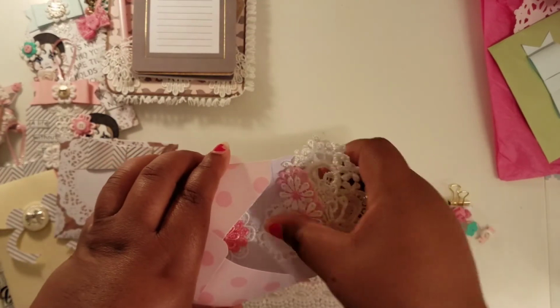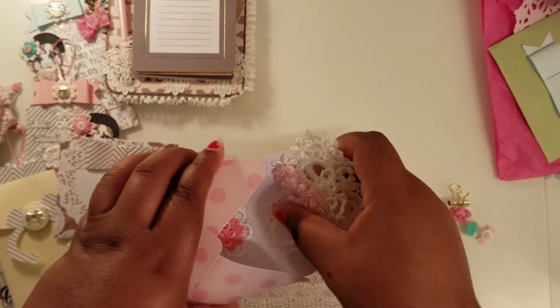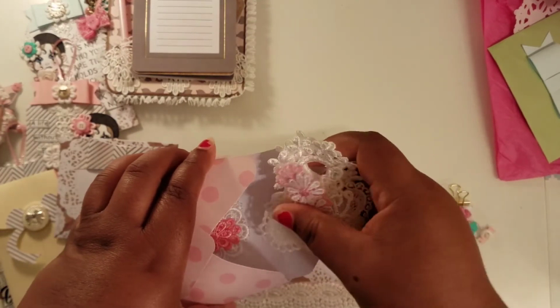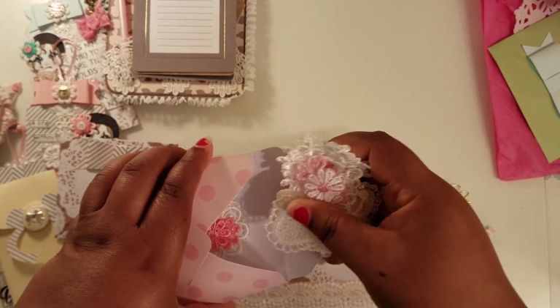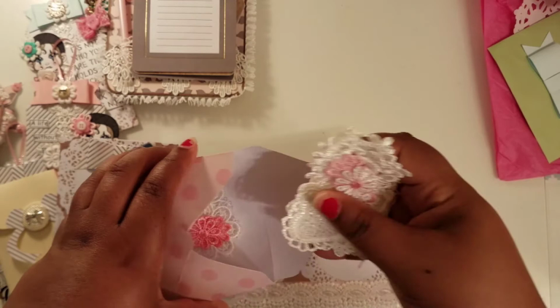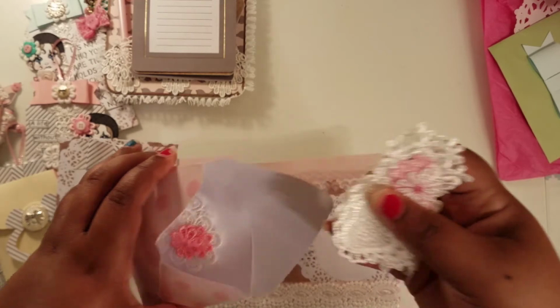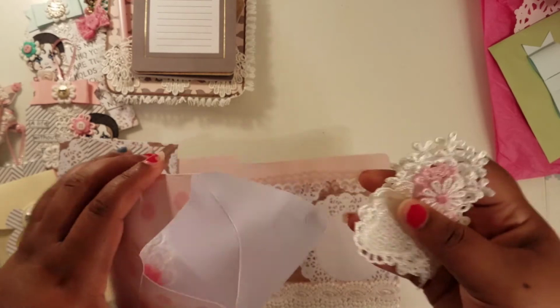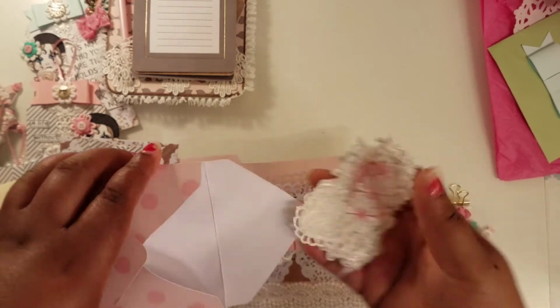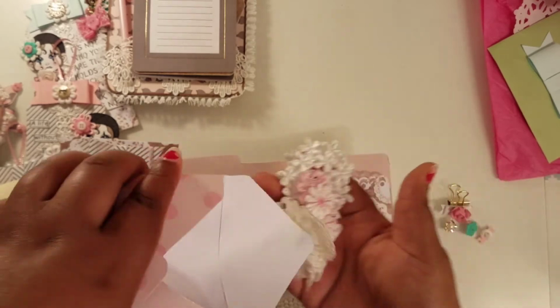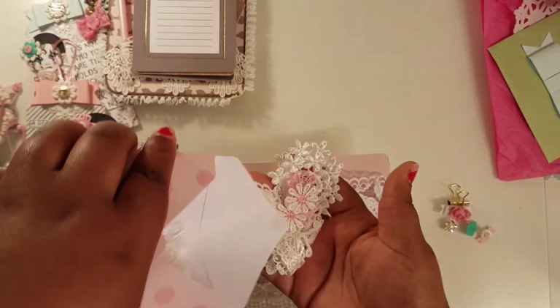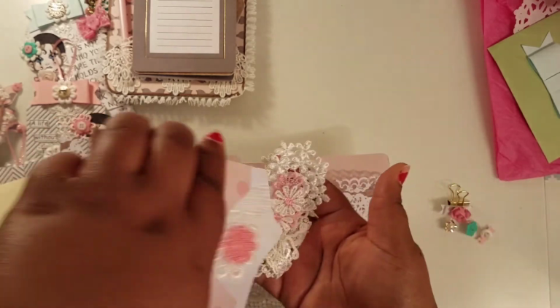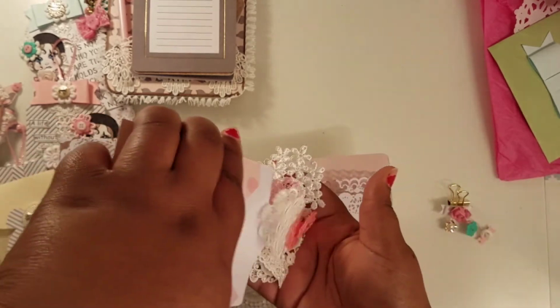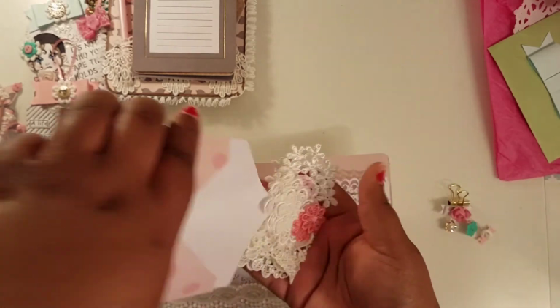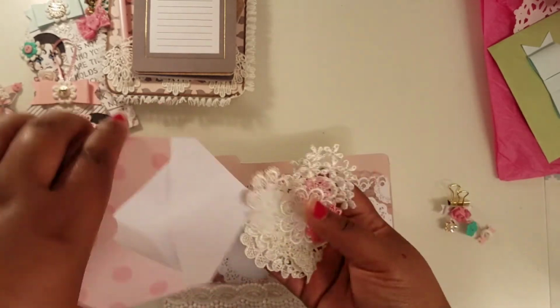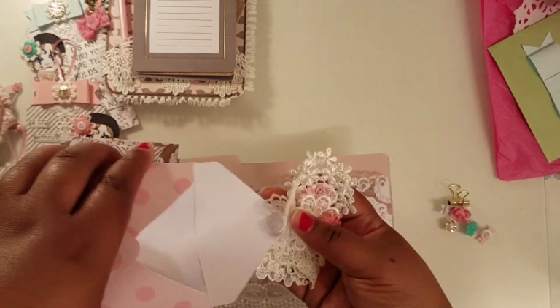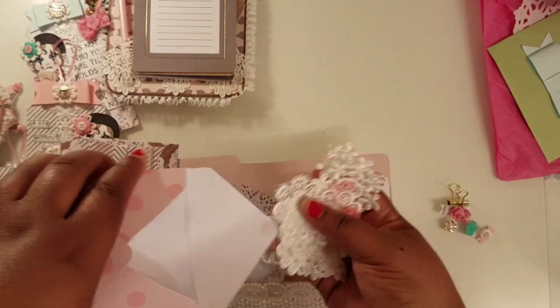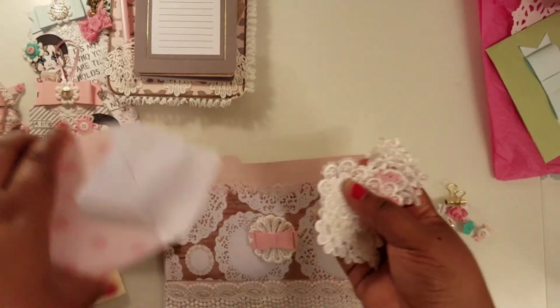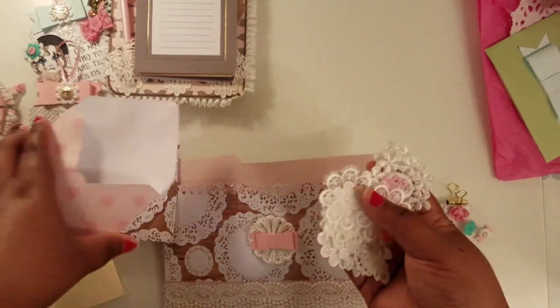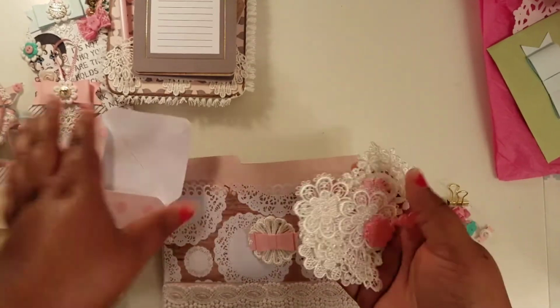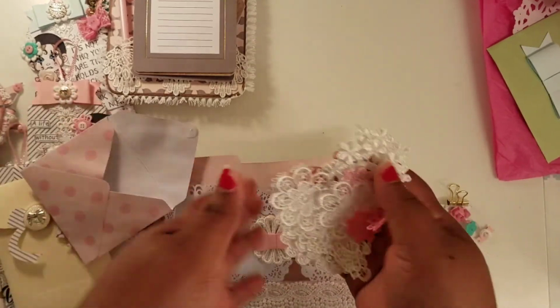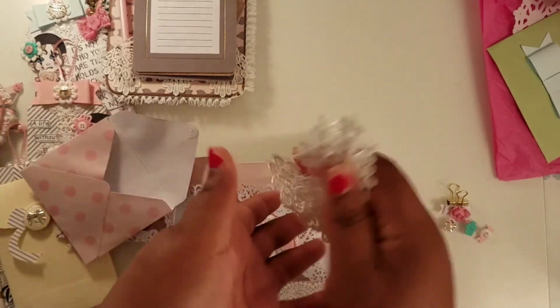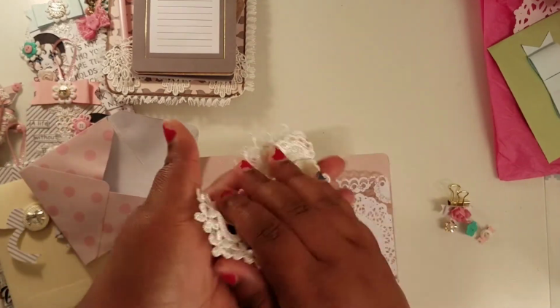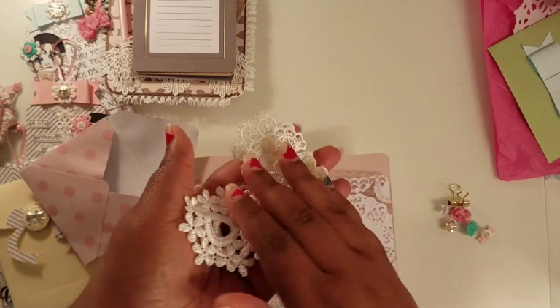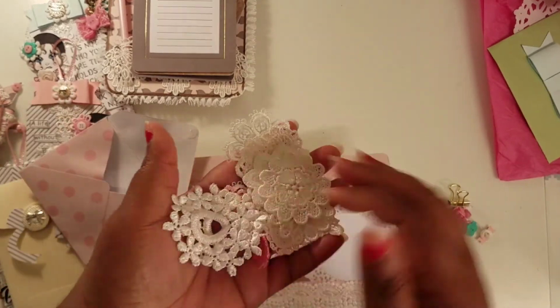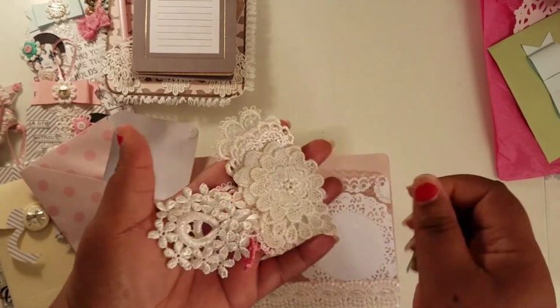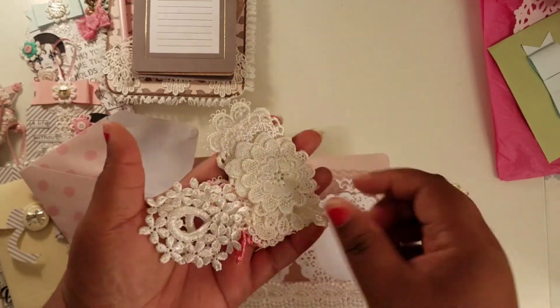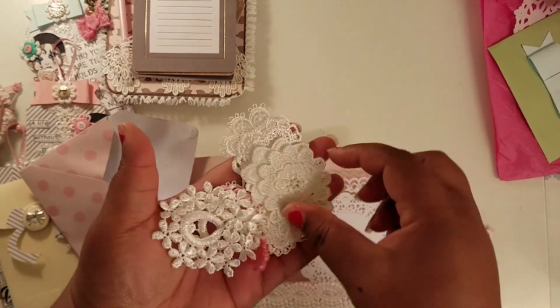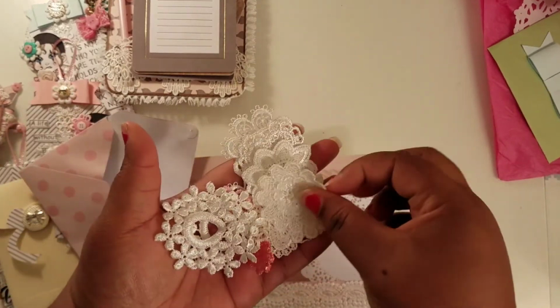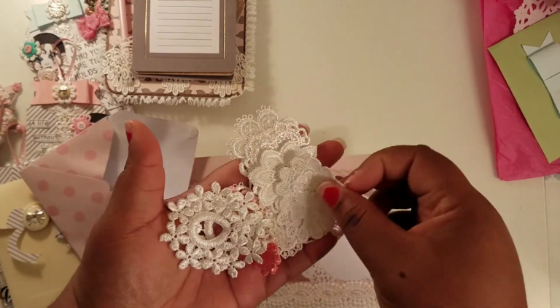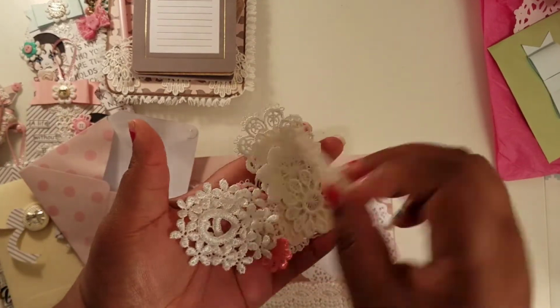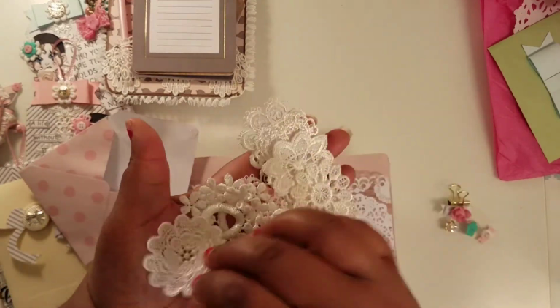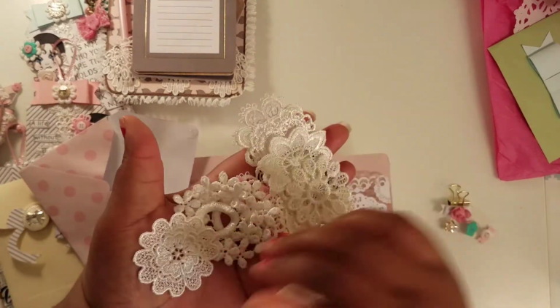These are like little appliques — this is so awesome!